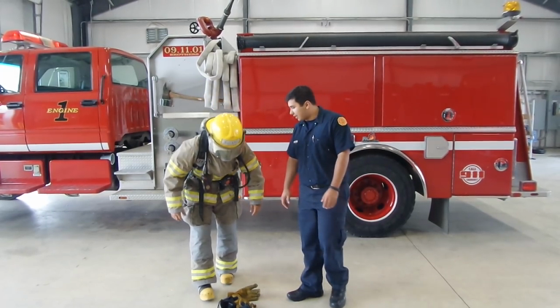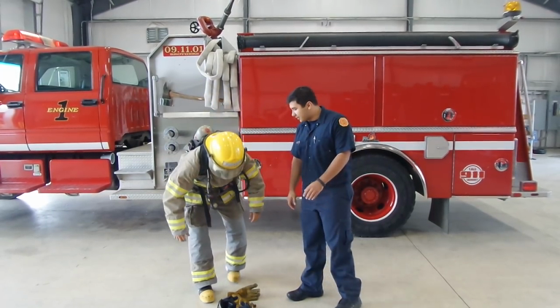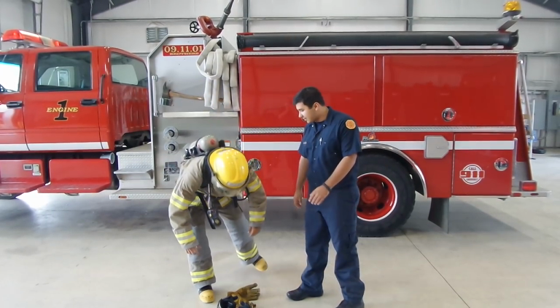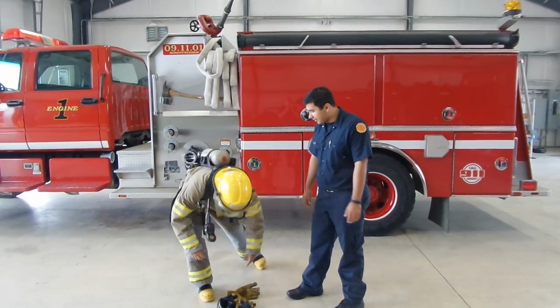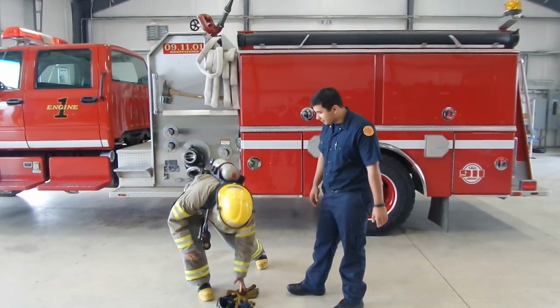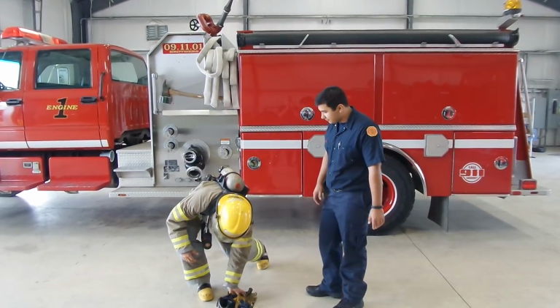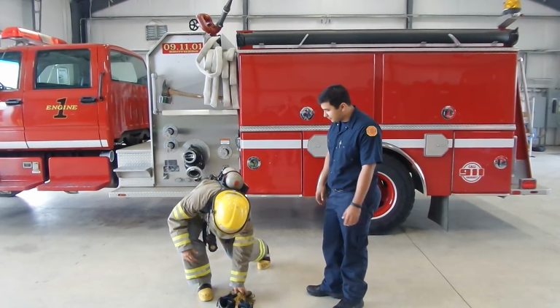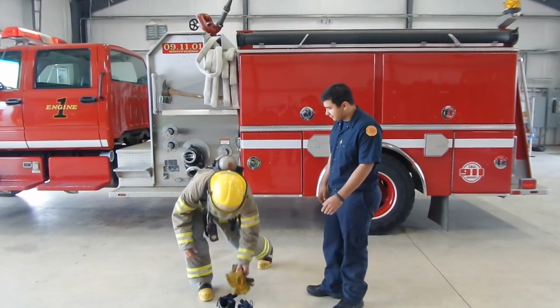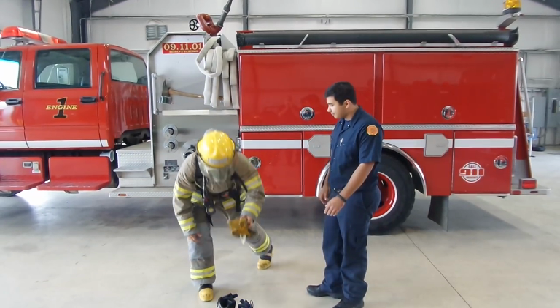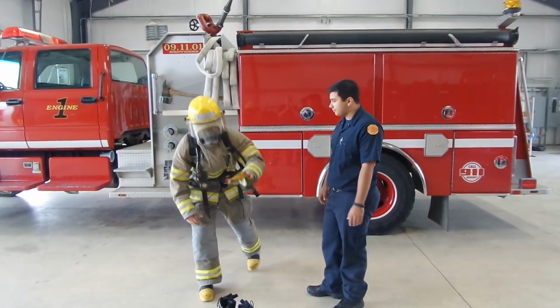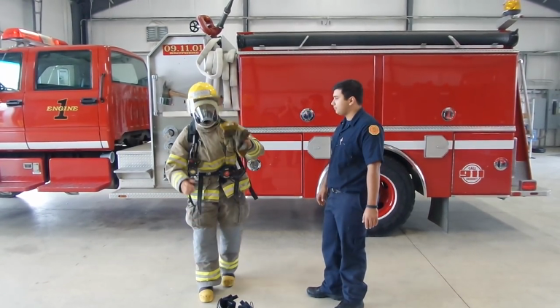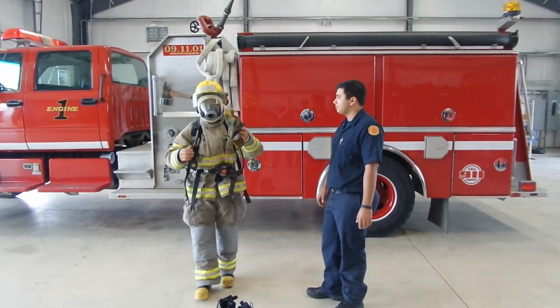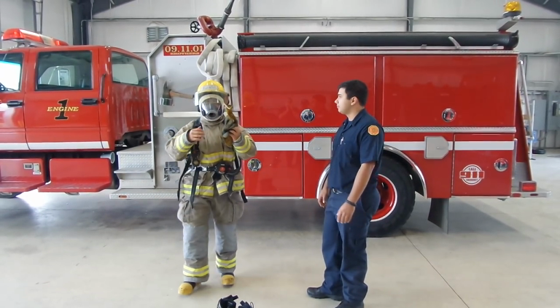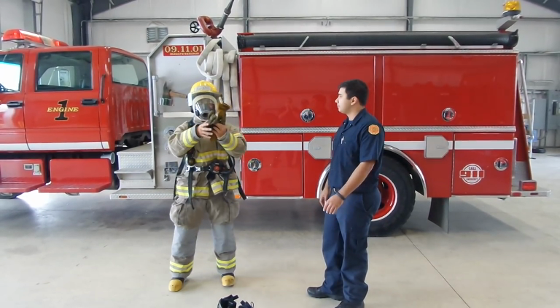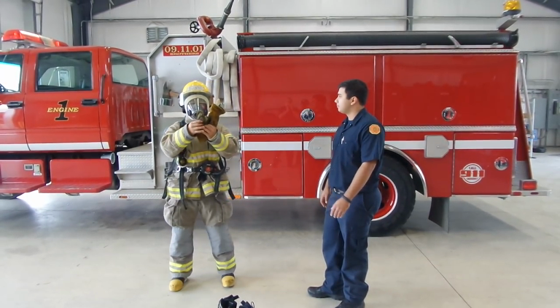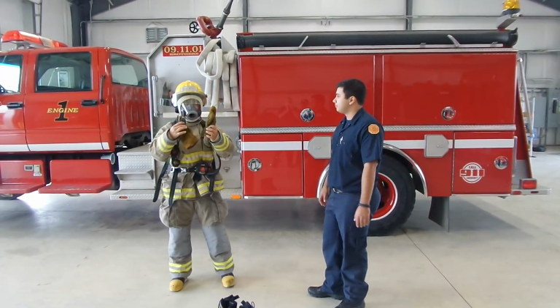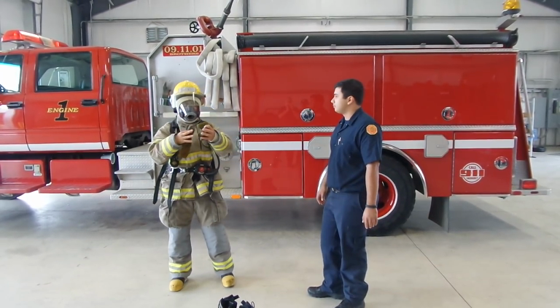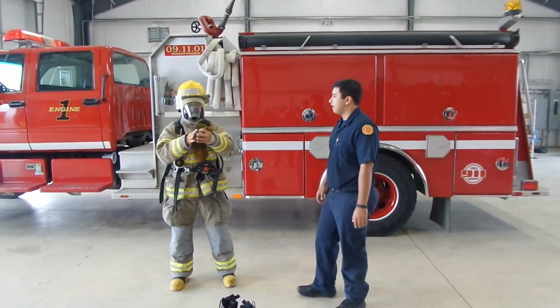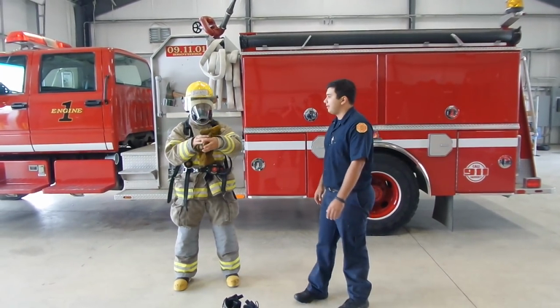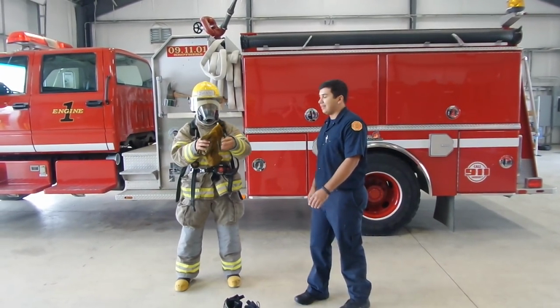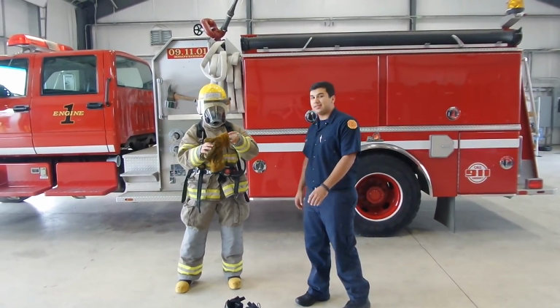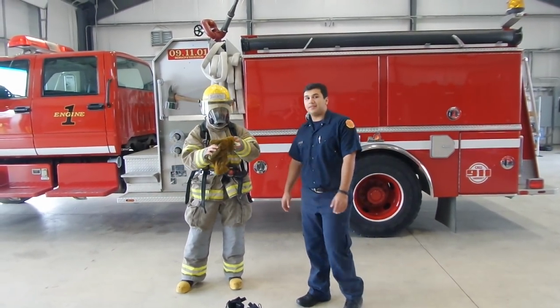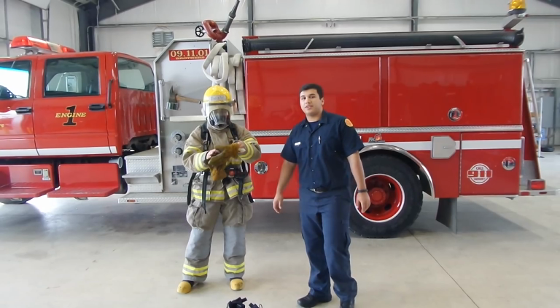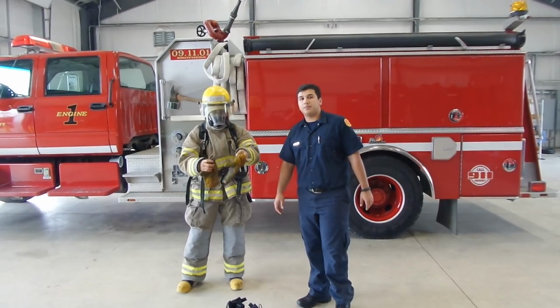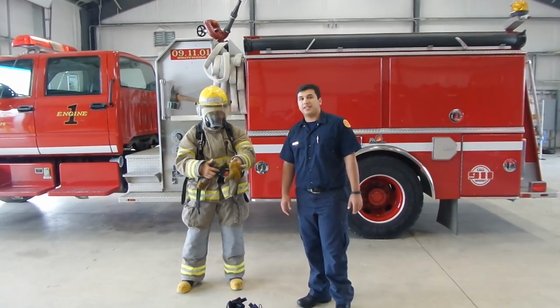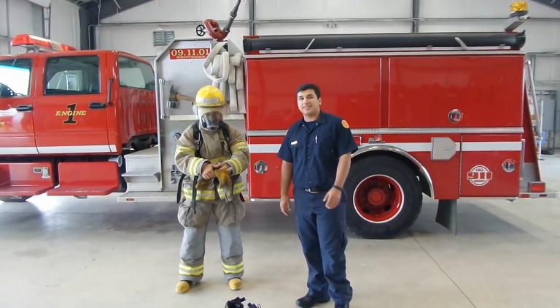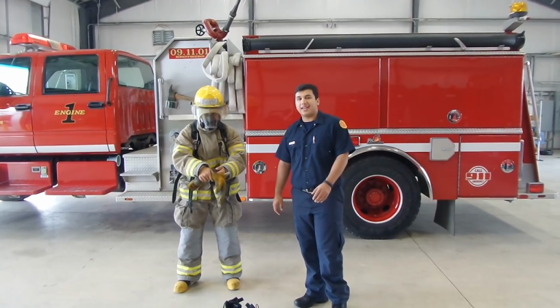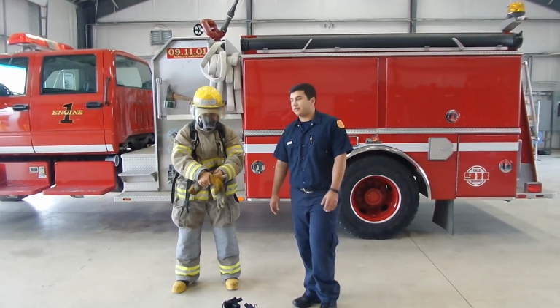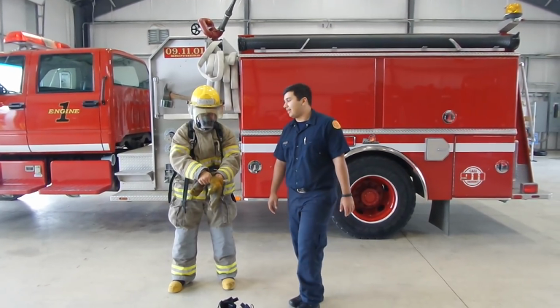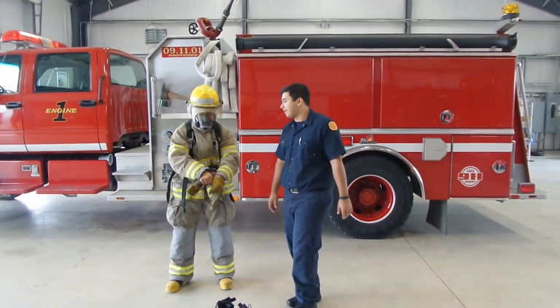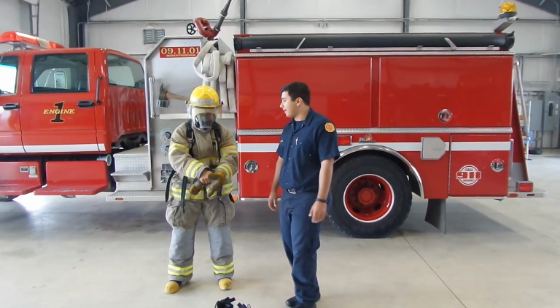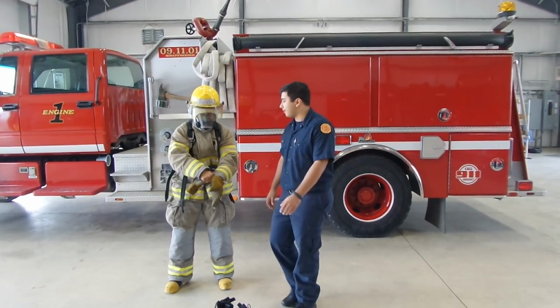Now what's next, Emilio? Next, I put on my gloves. Now these gloves are going to protect his hands from any kind of fire.